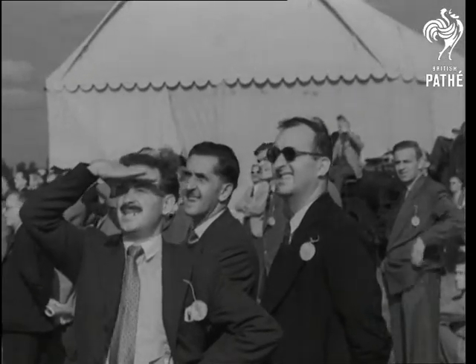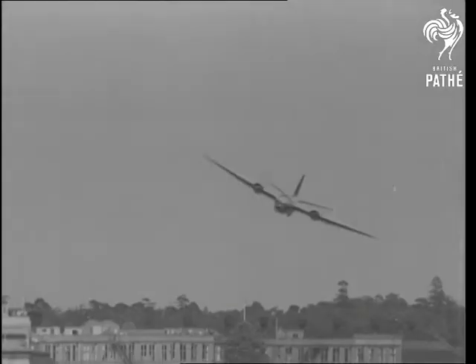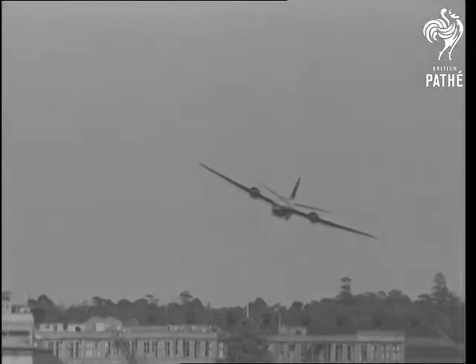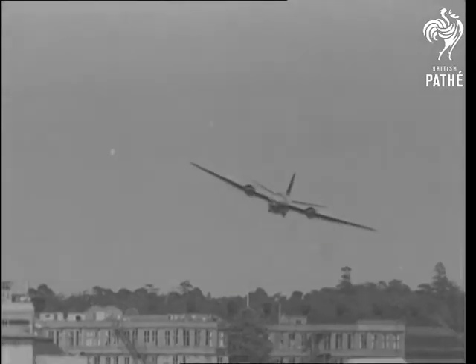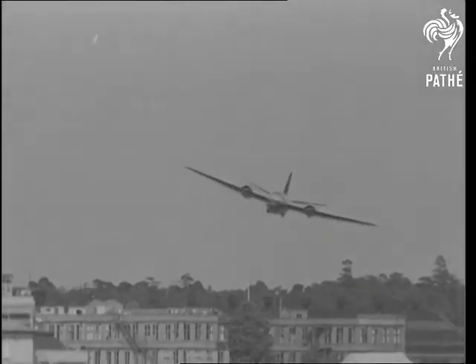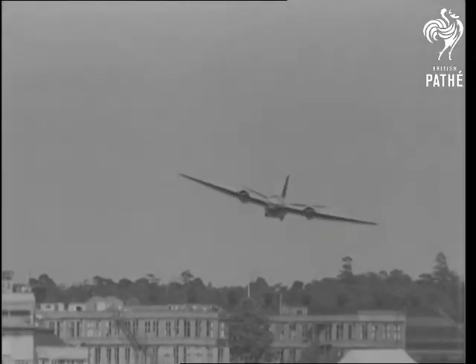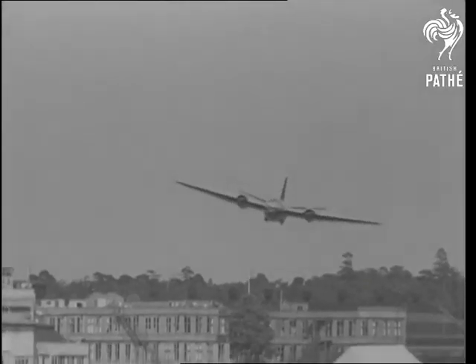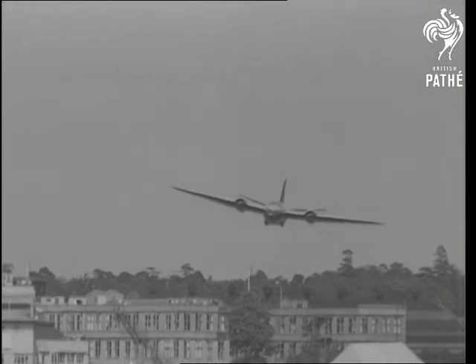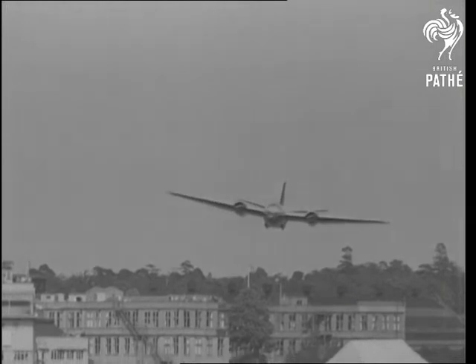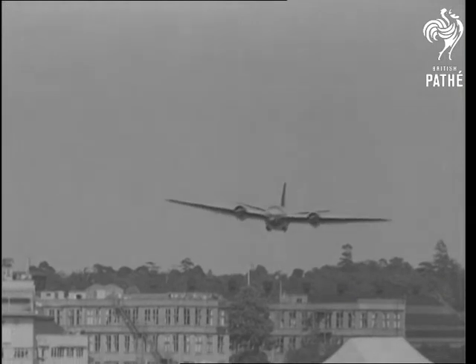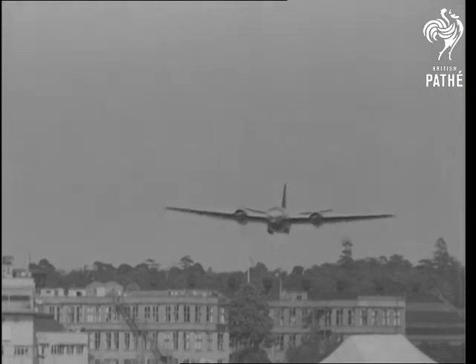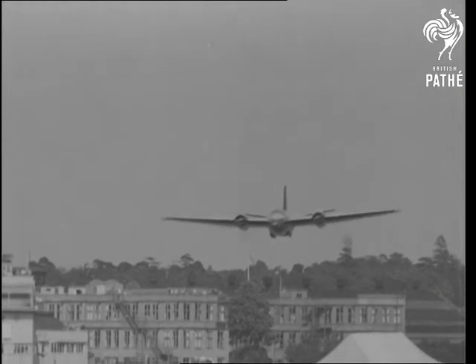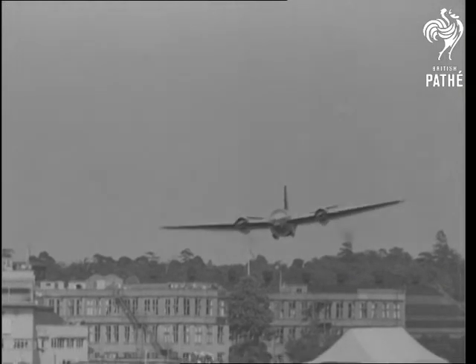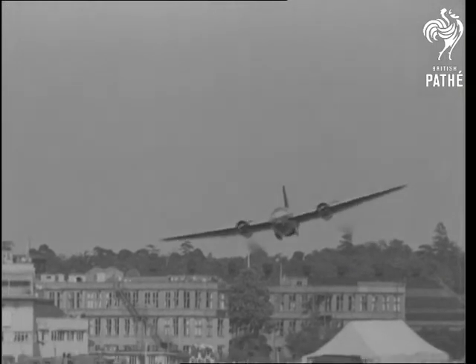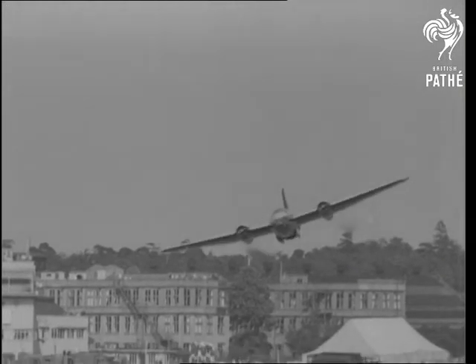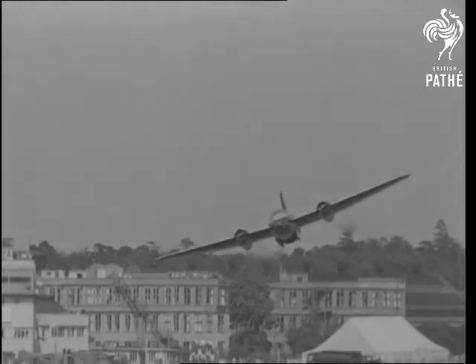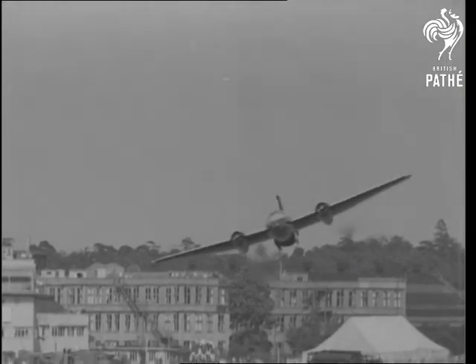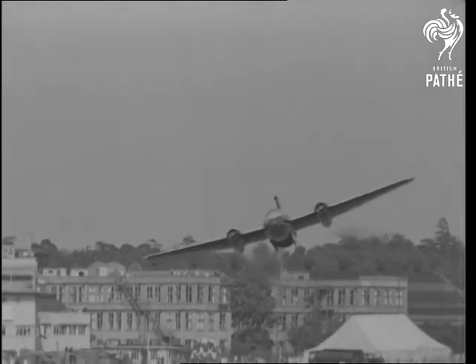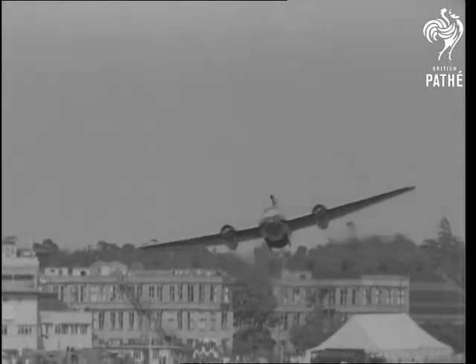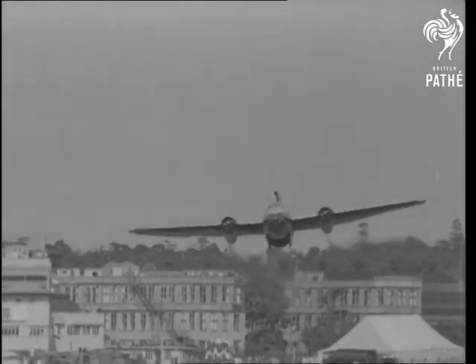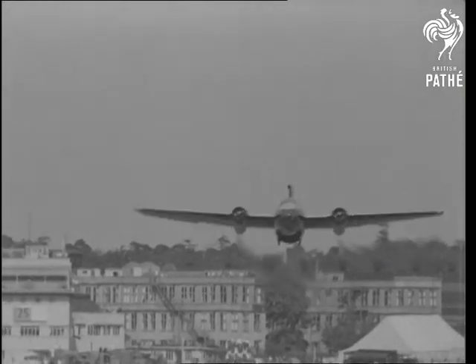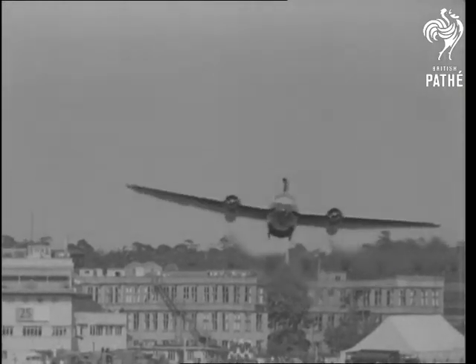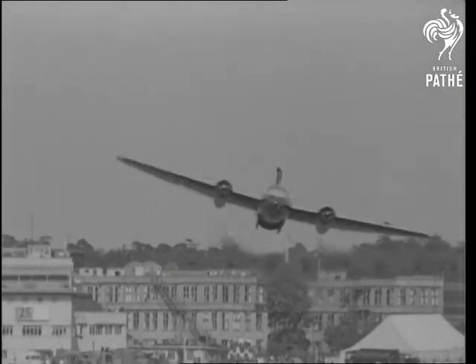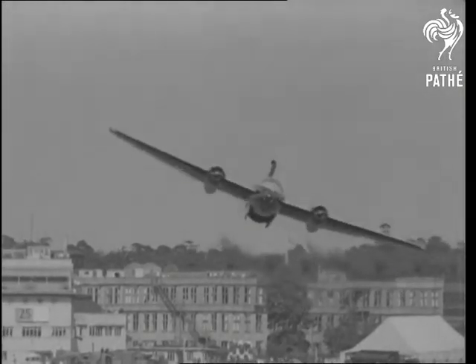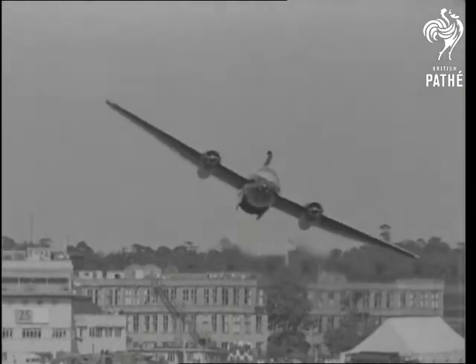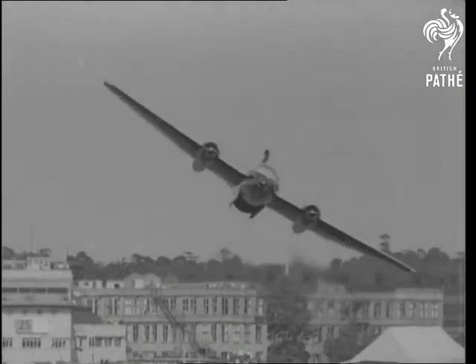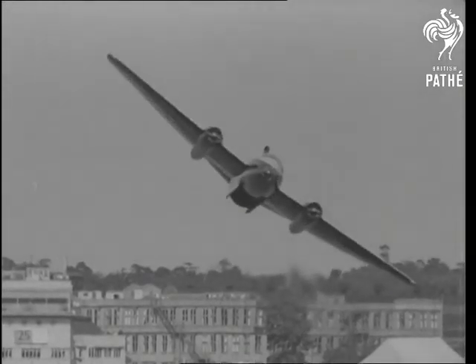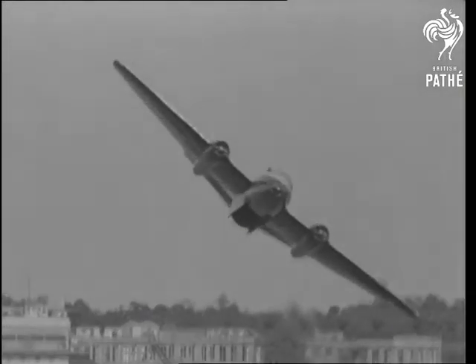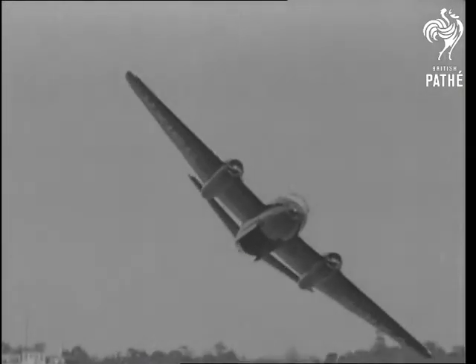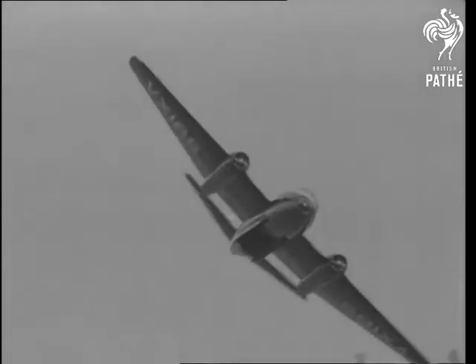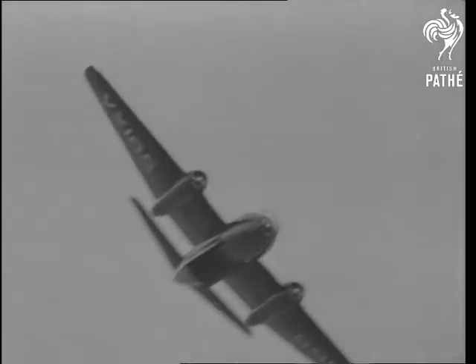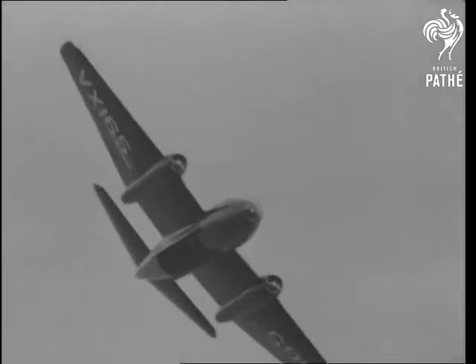And here's the Canberra, the RAF's first twin jet bomber, now in large-scale production for Bomber Command.